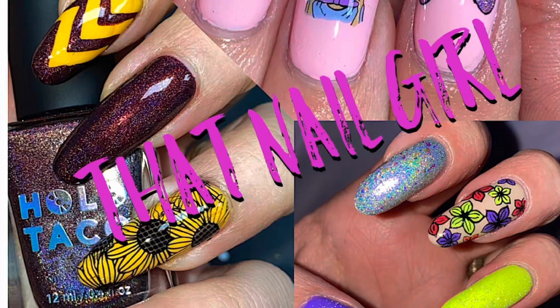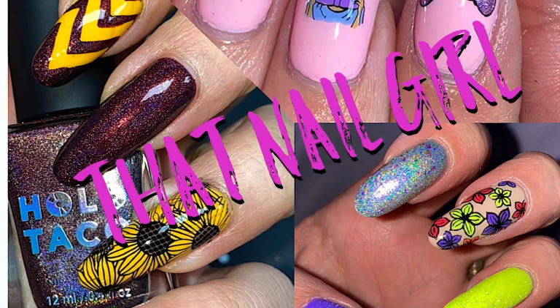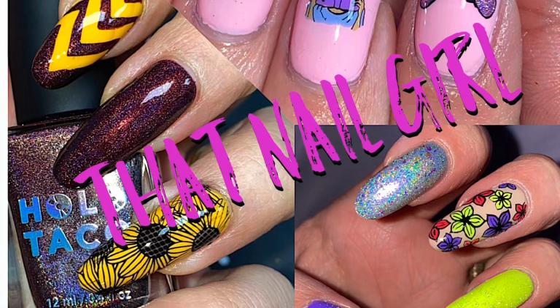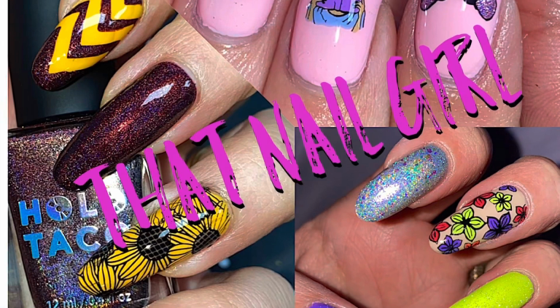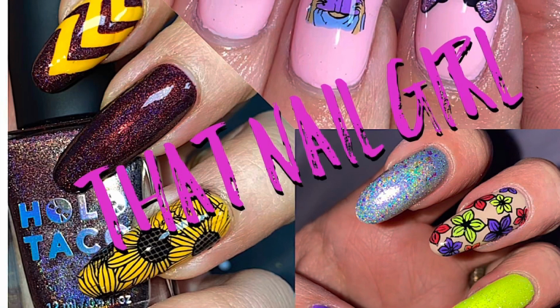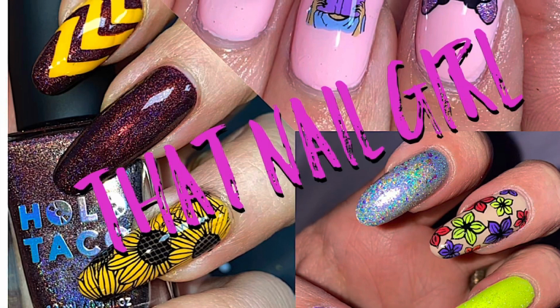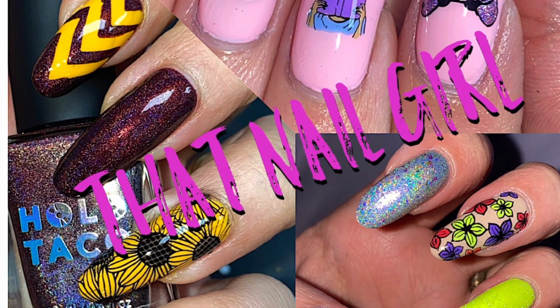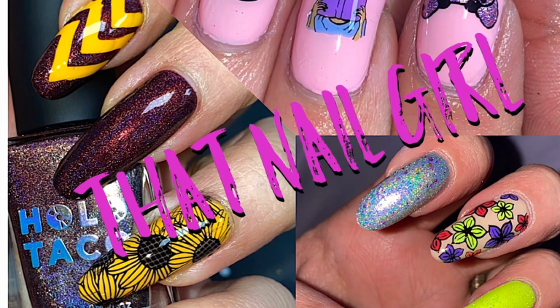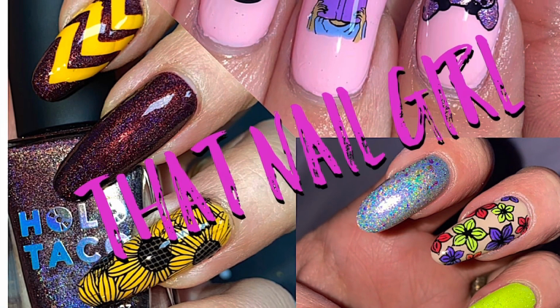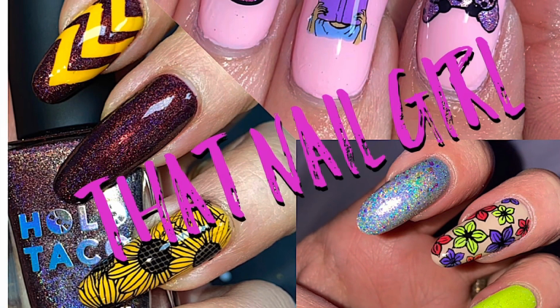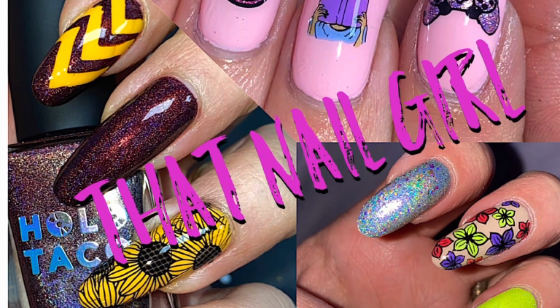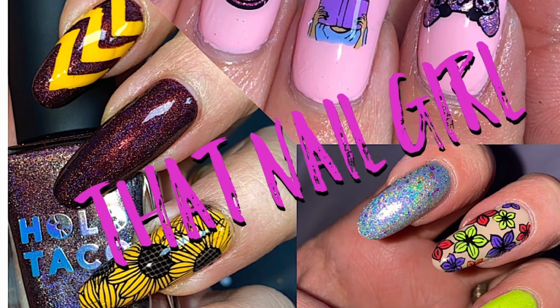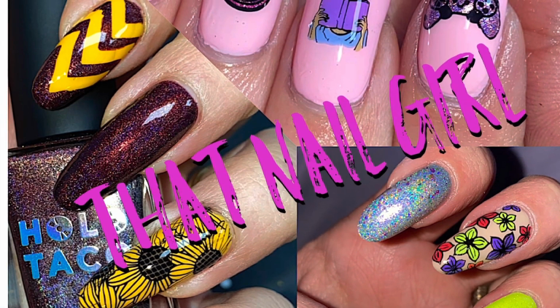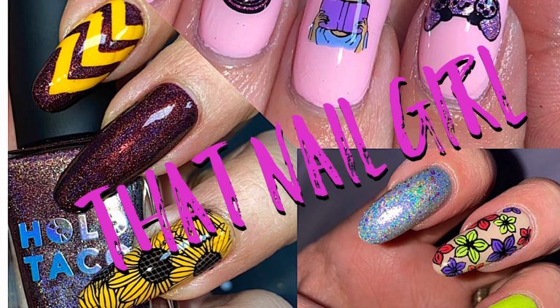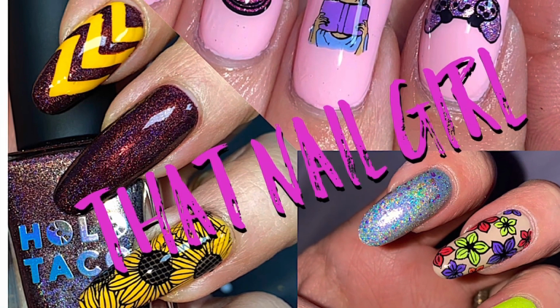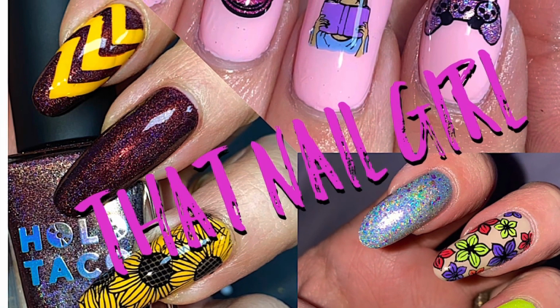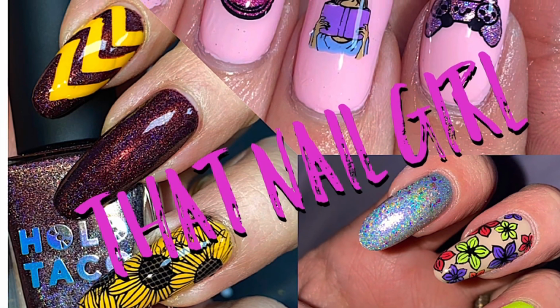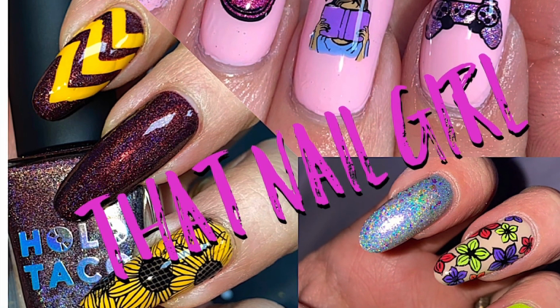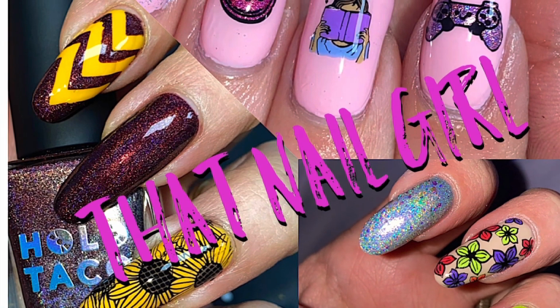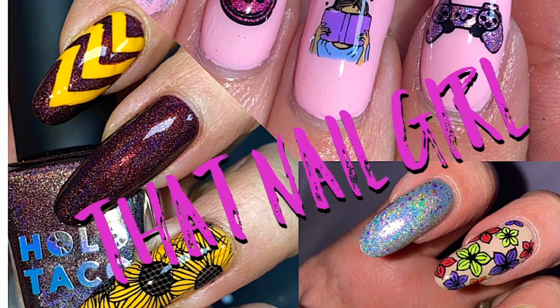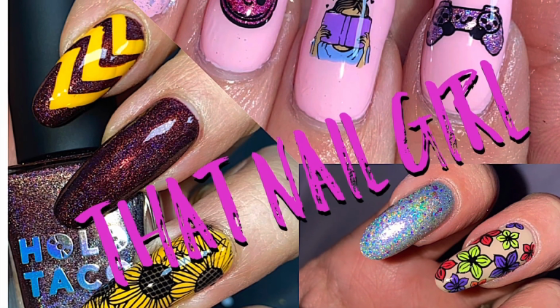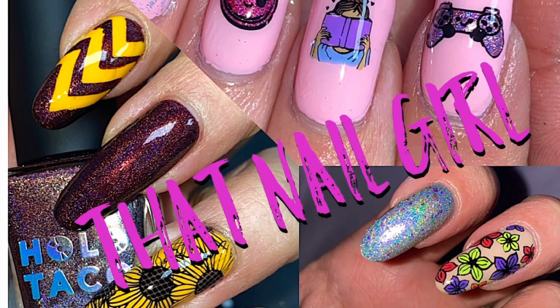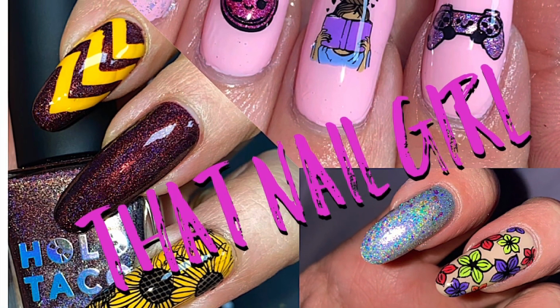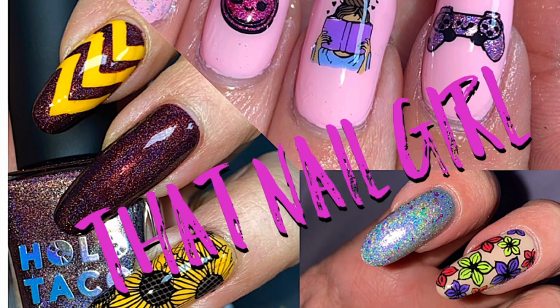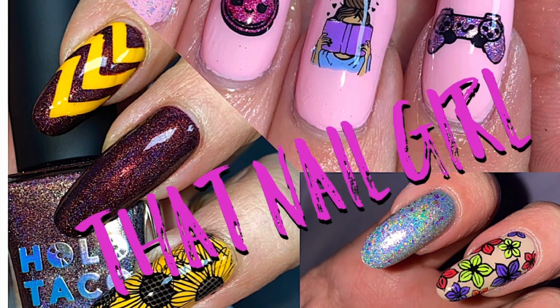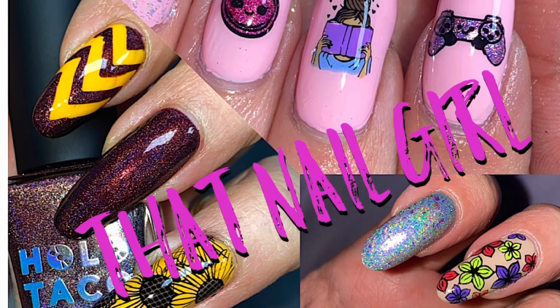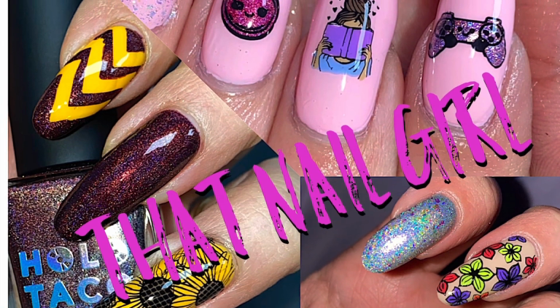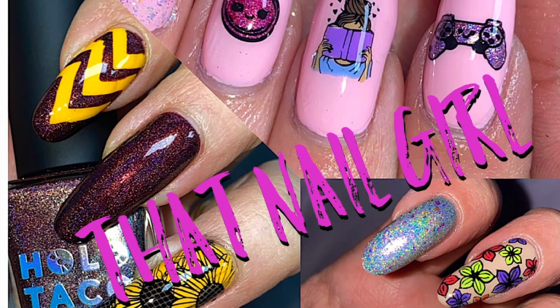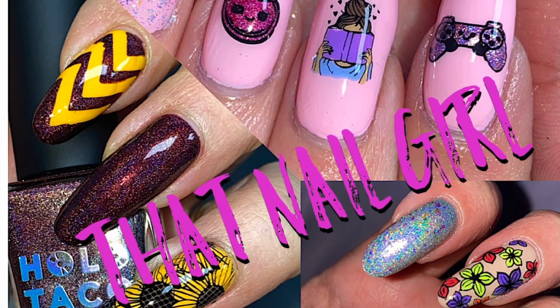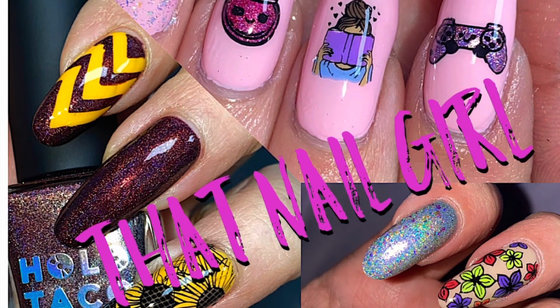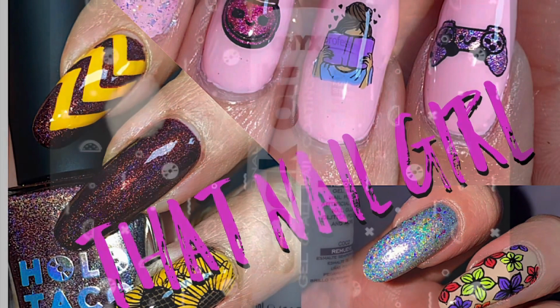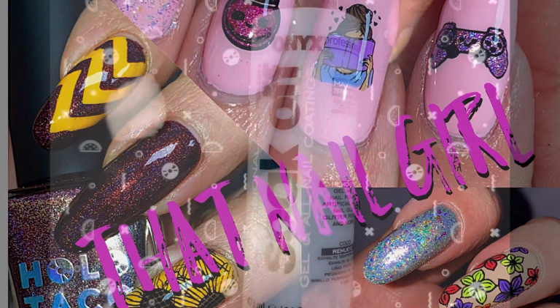In today's video, I will be showing the process that I use to prep my nails before painting them.